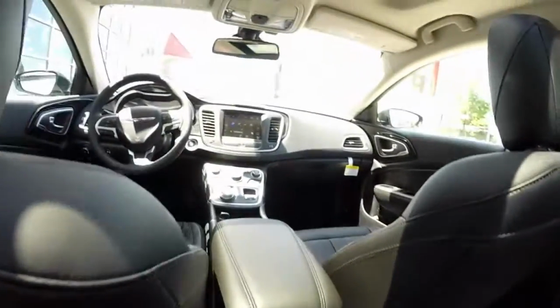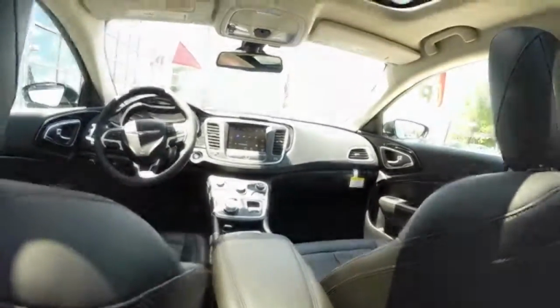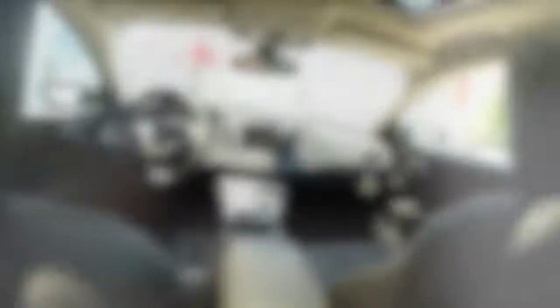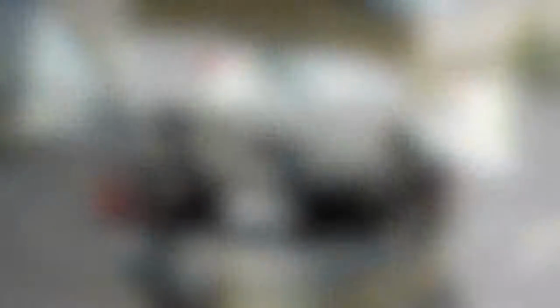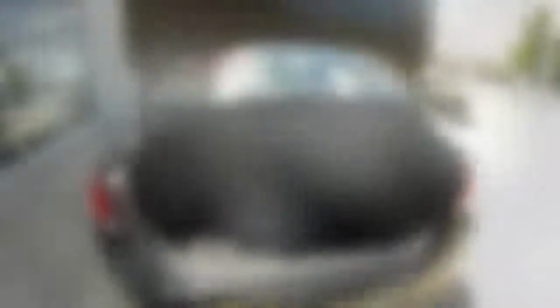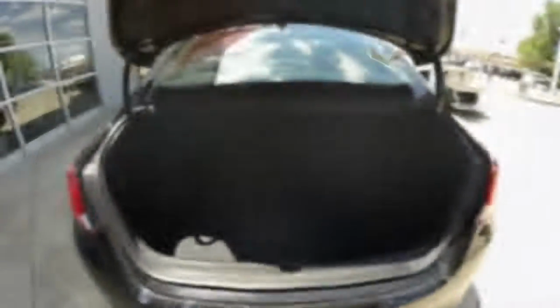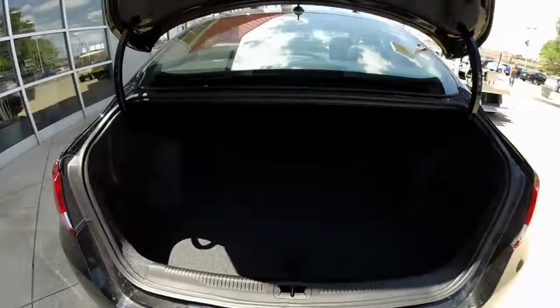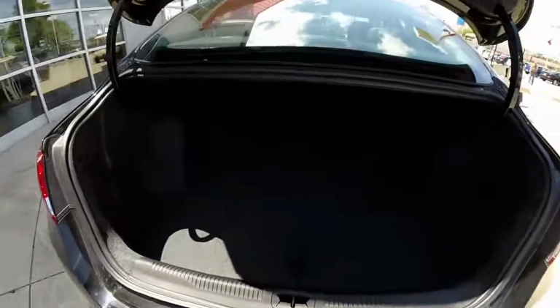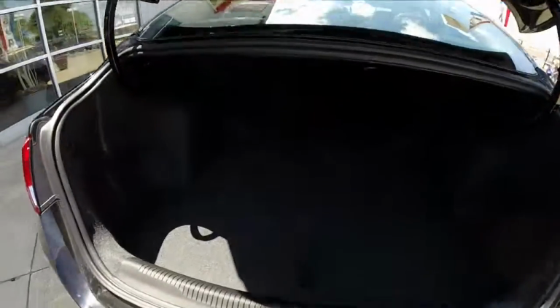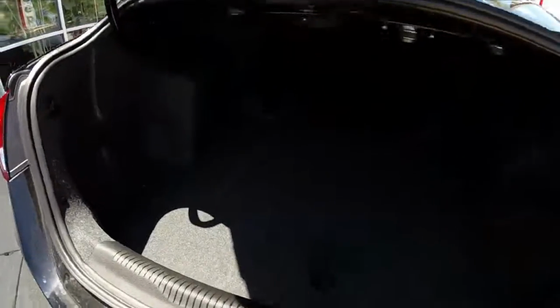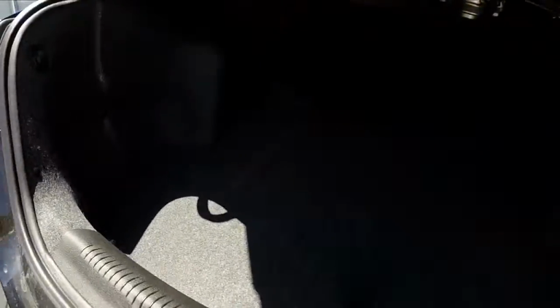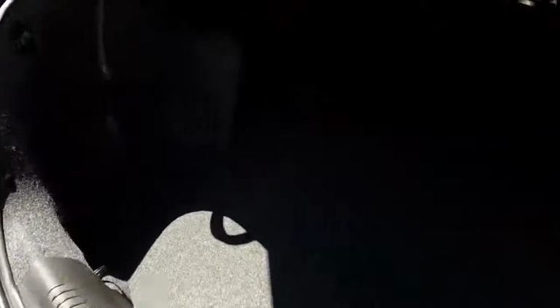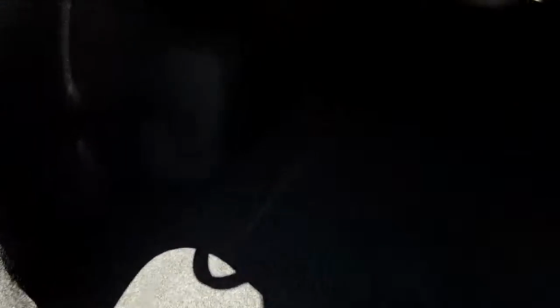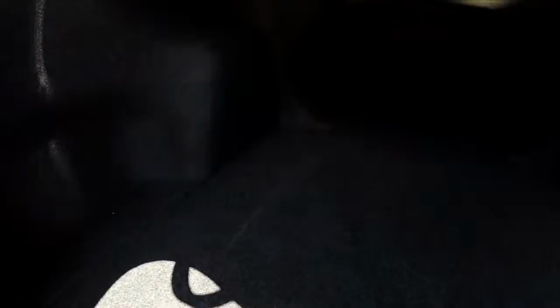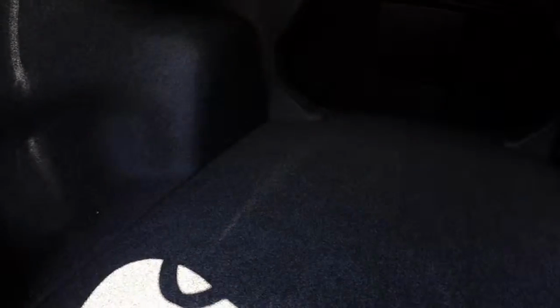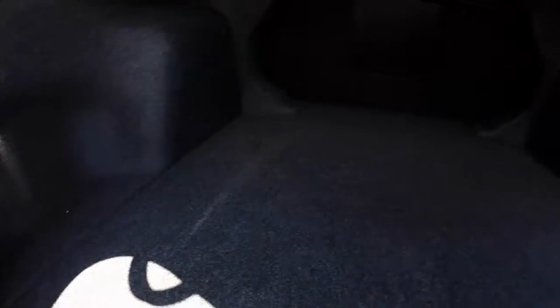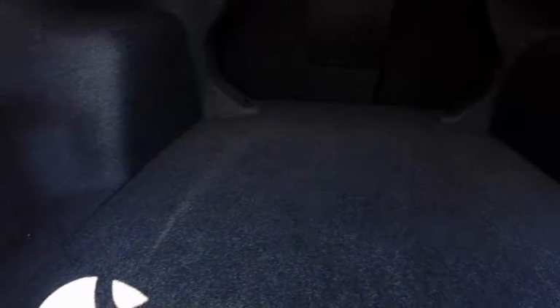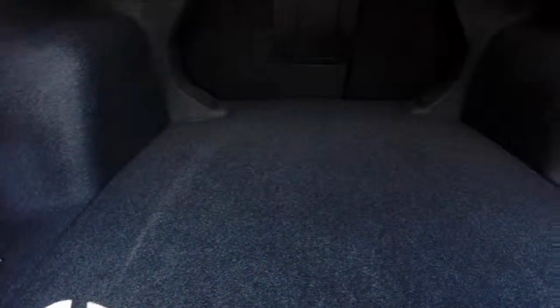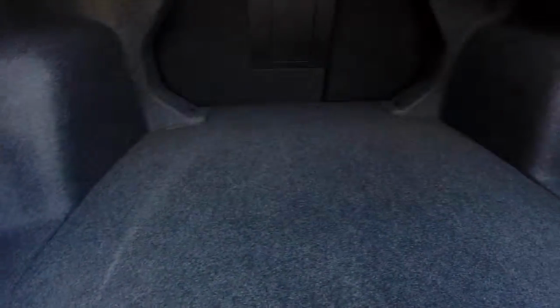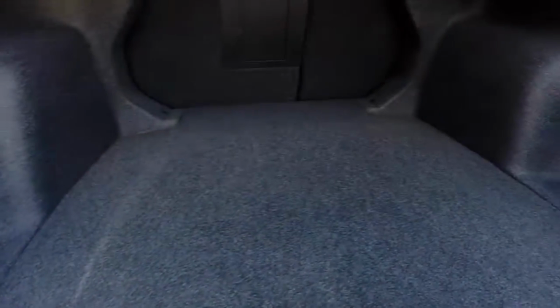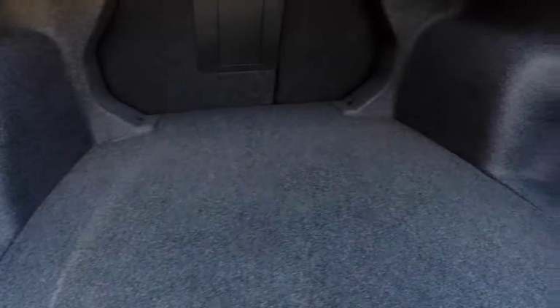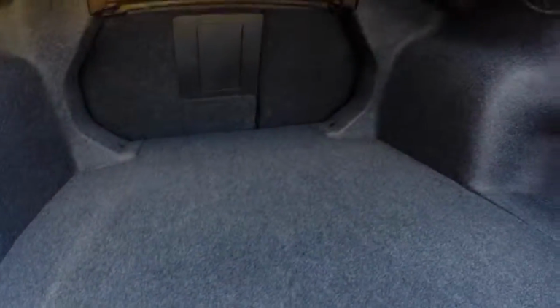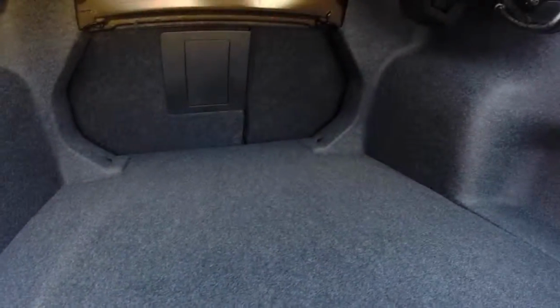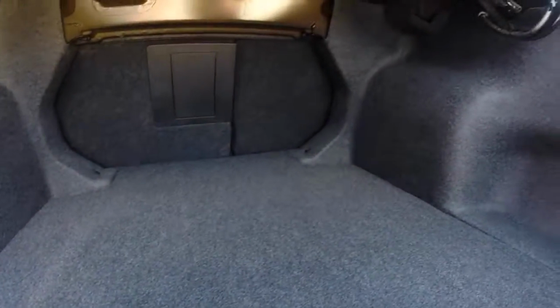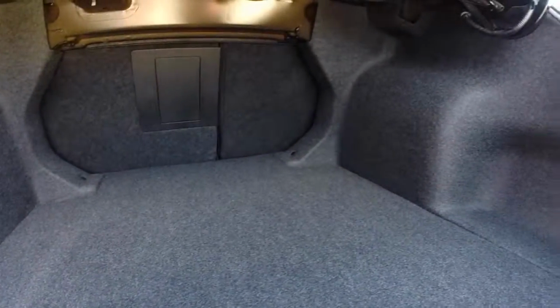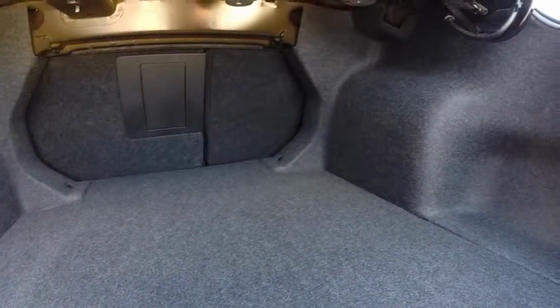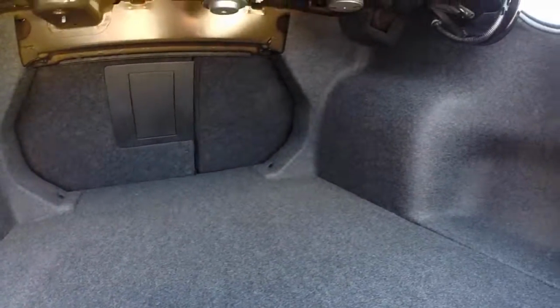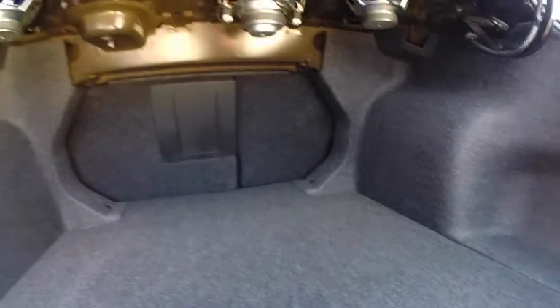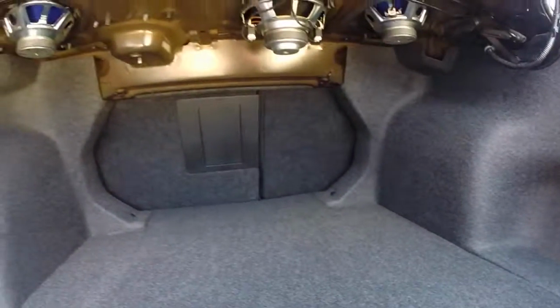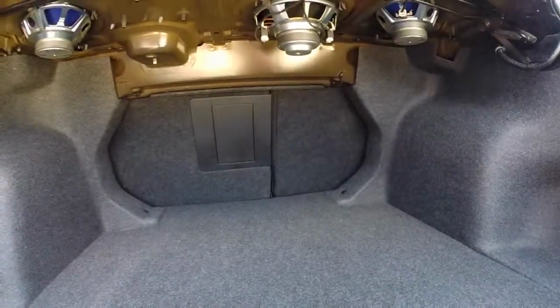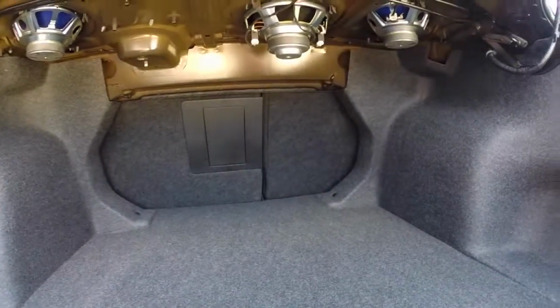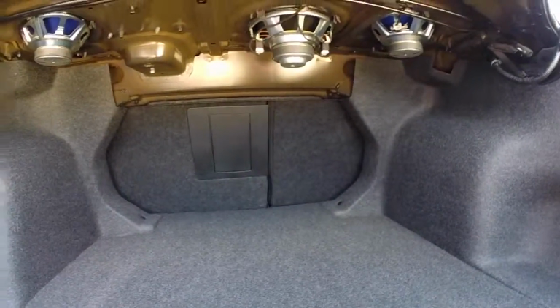The trunk is spacious and also allows pass-through for the fold-down seats.